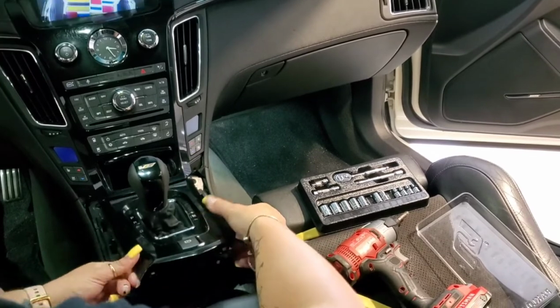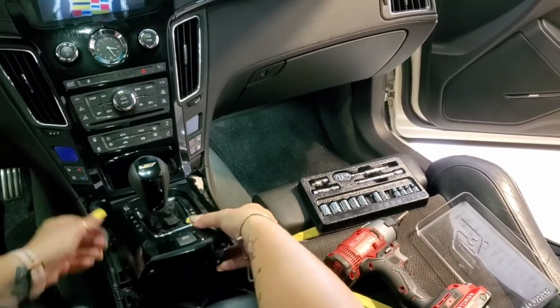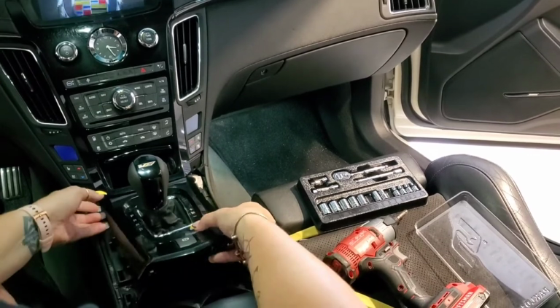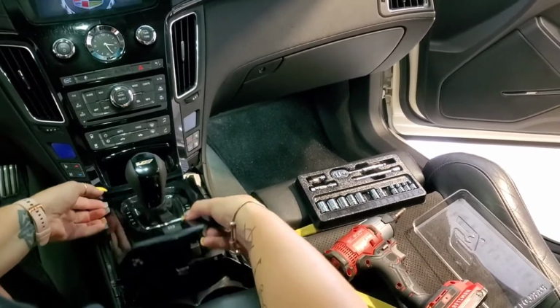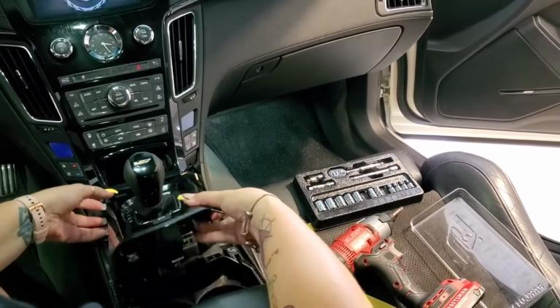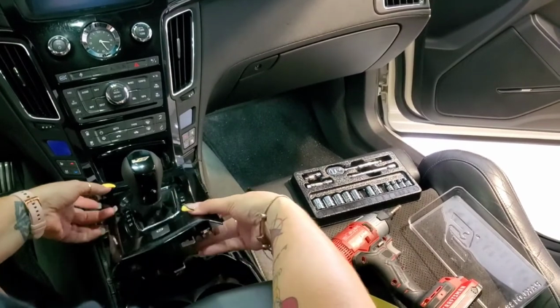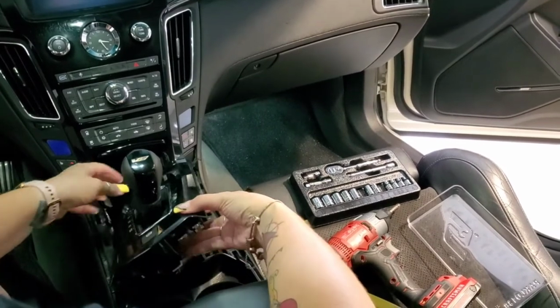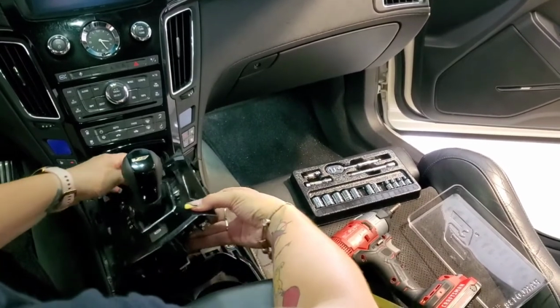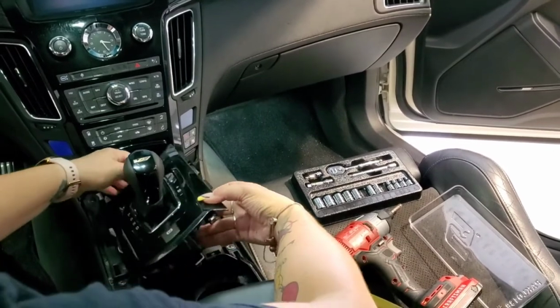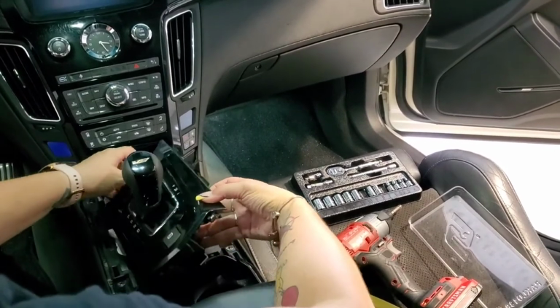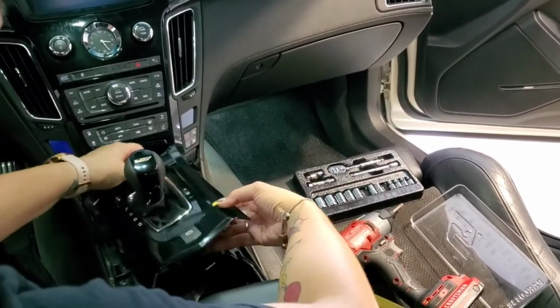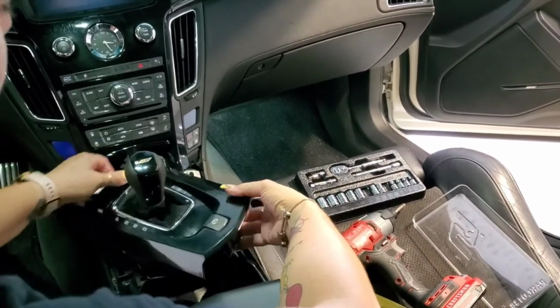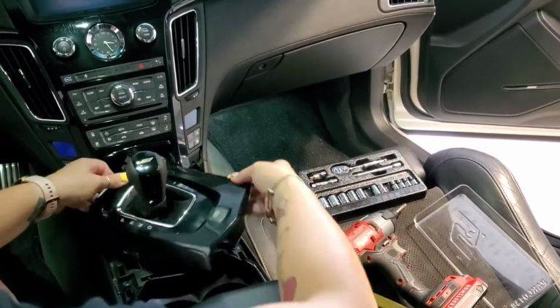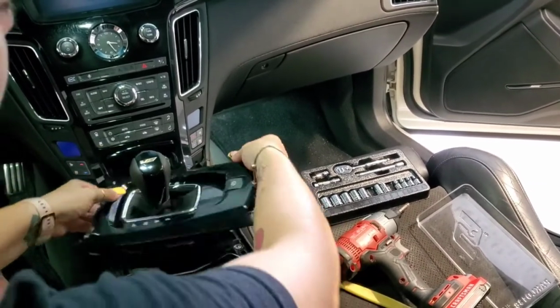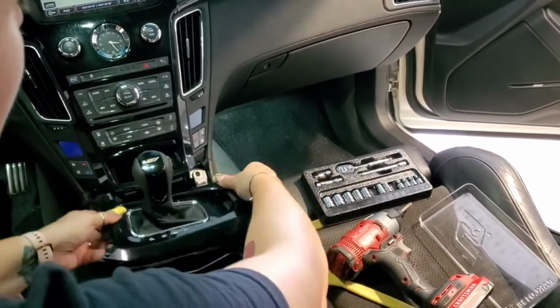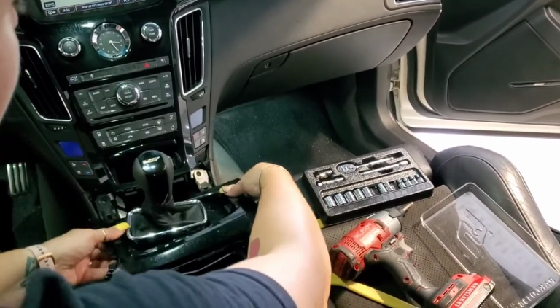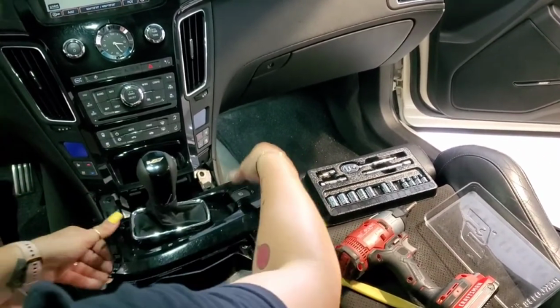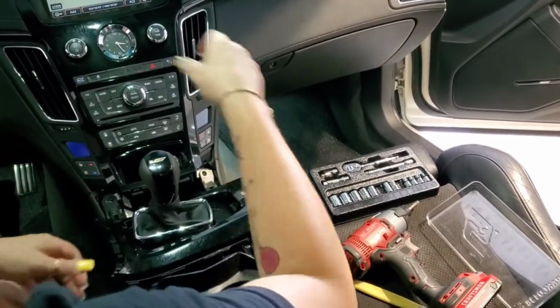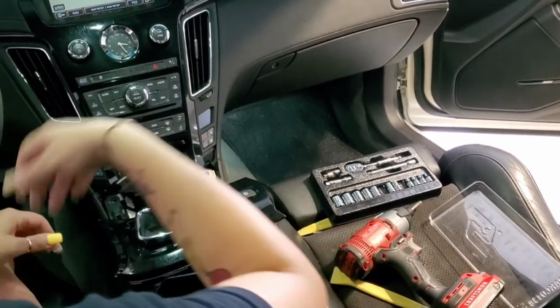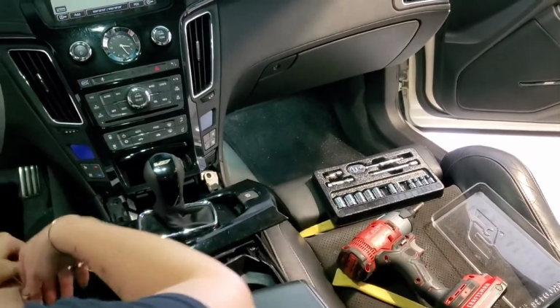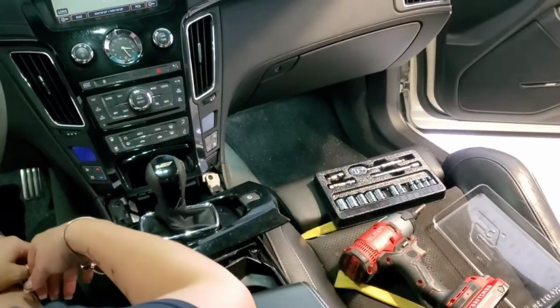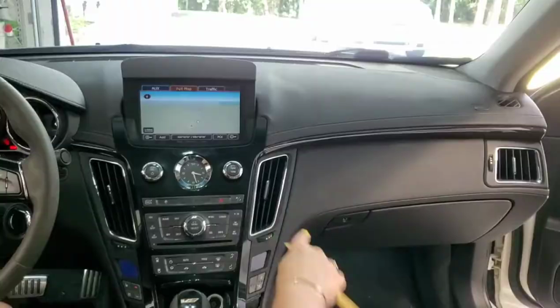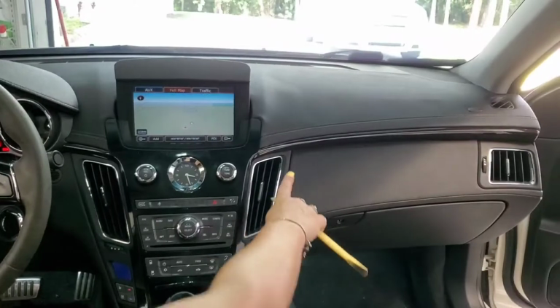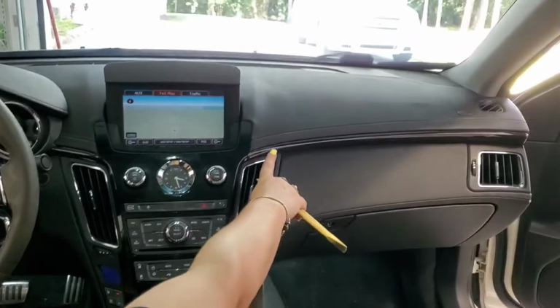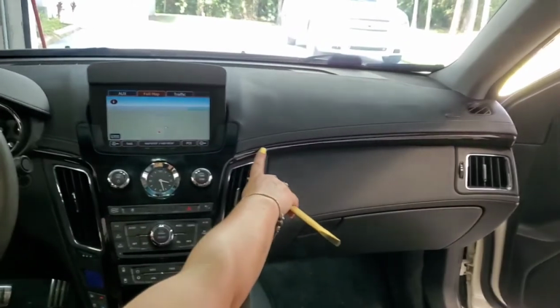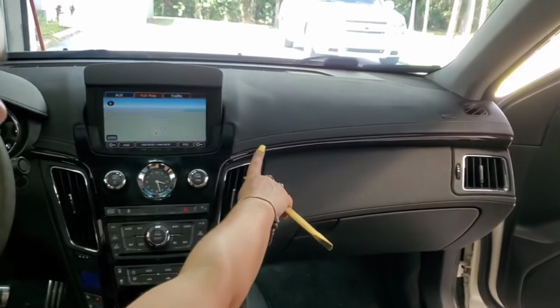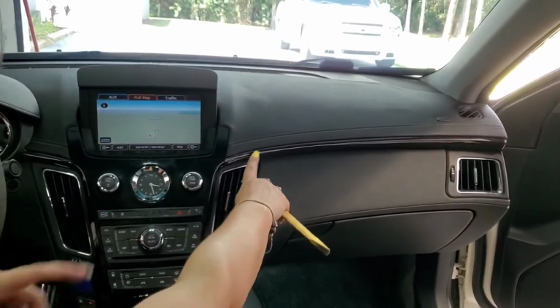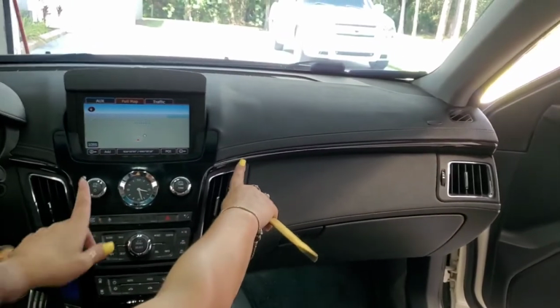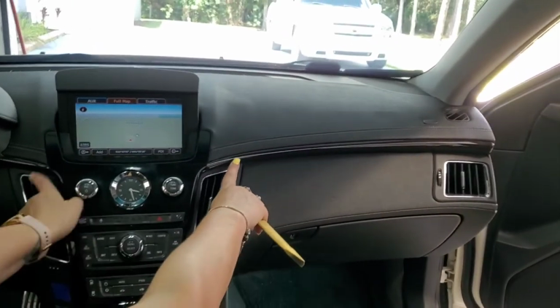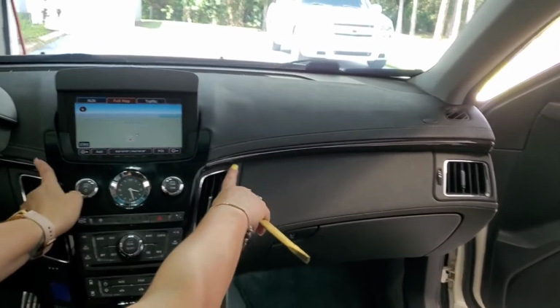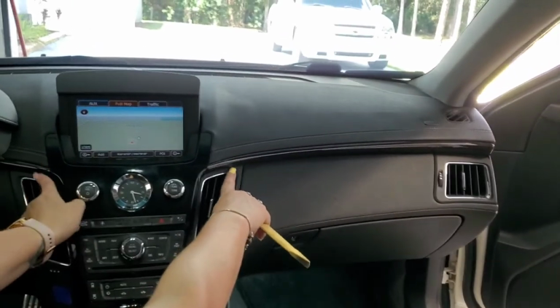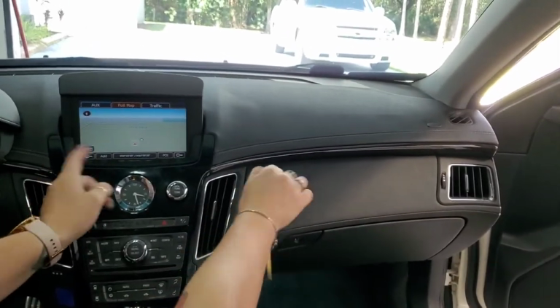Pop your shift up and turn it off to the side to get it out of the way. Next you have to remove these two trim pieces.